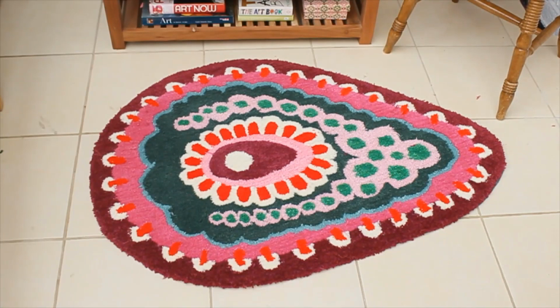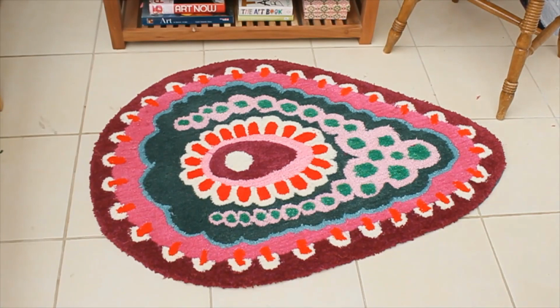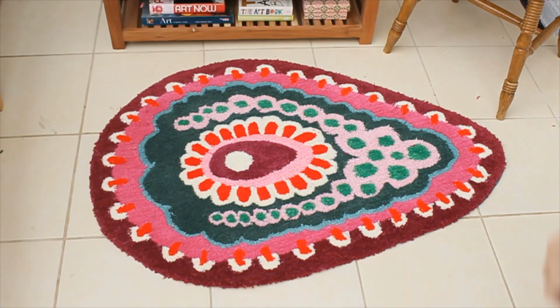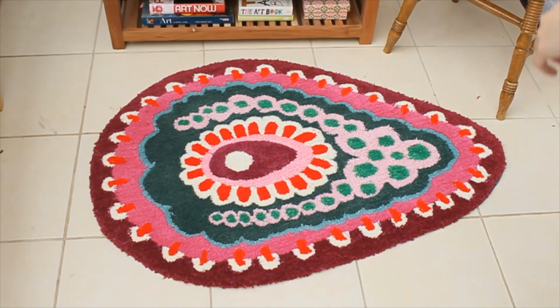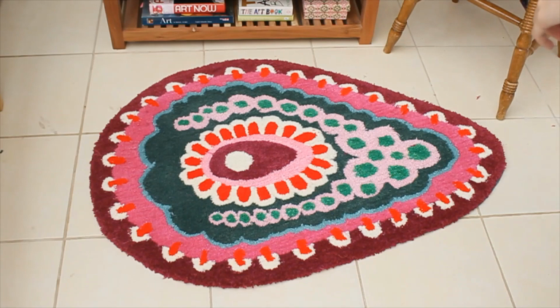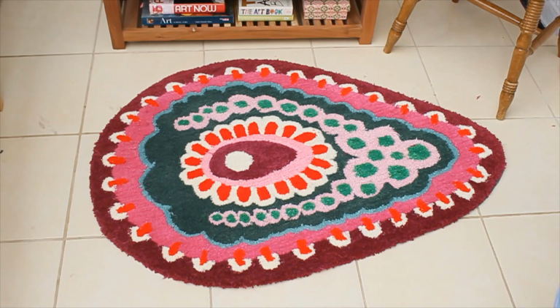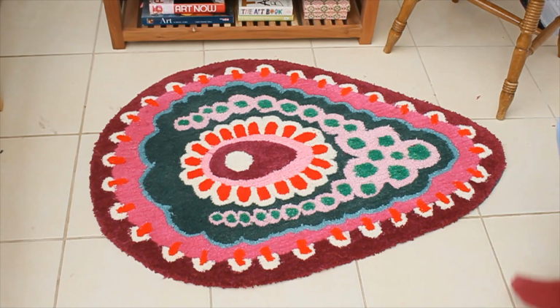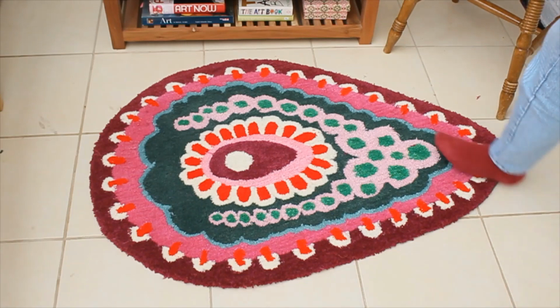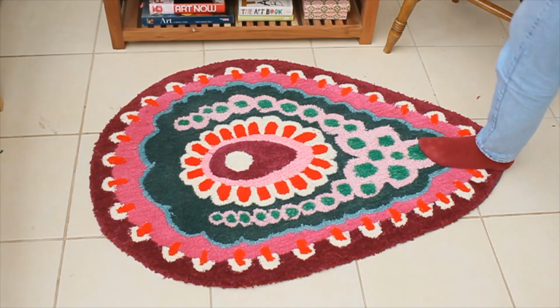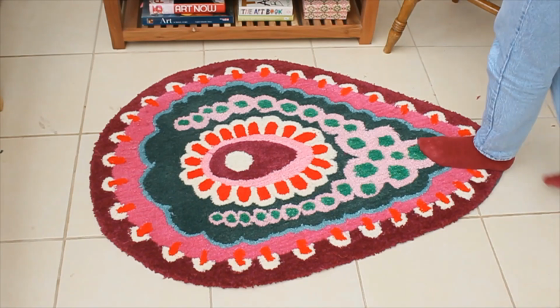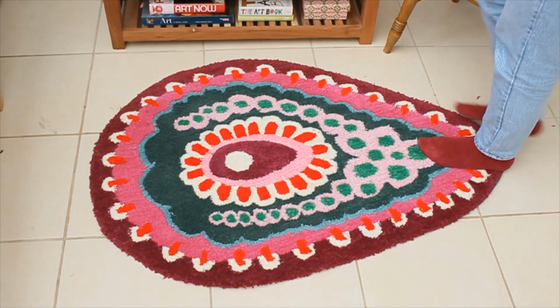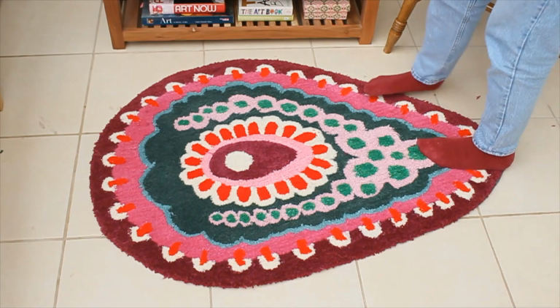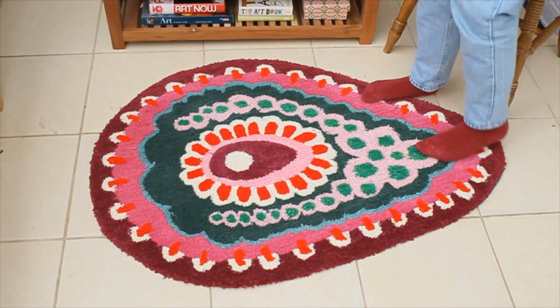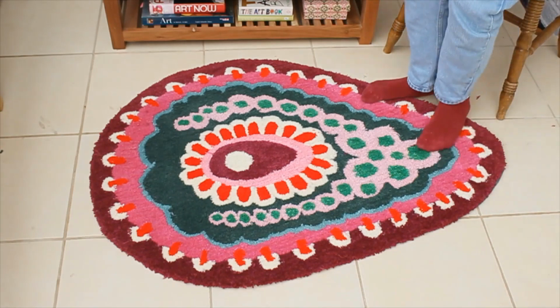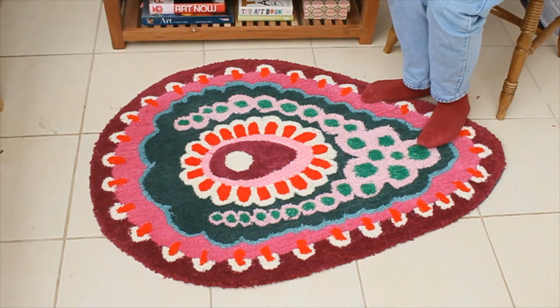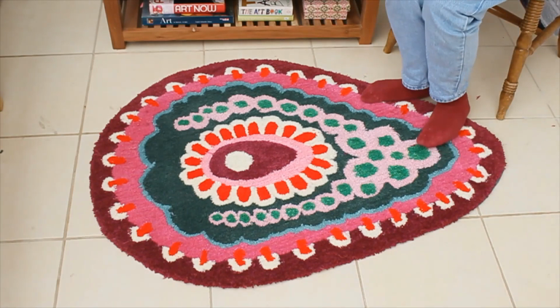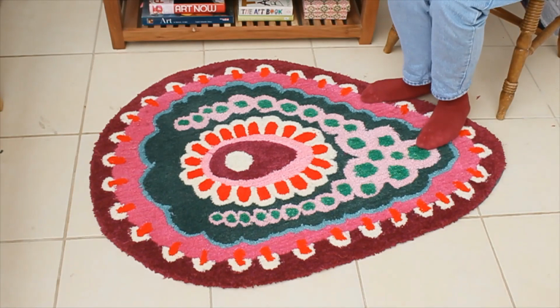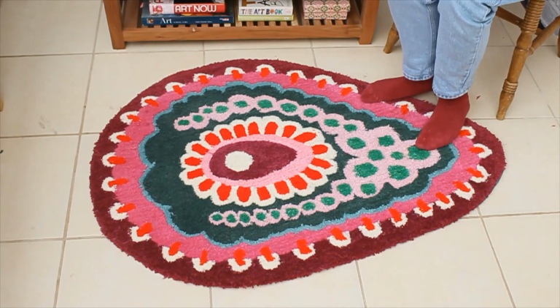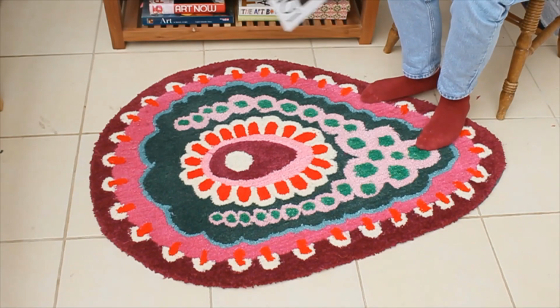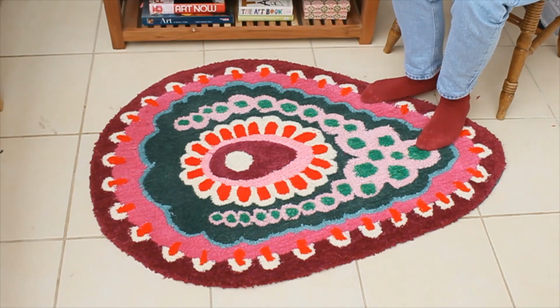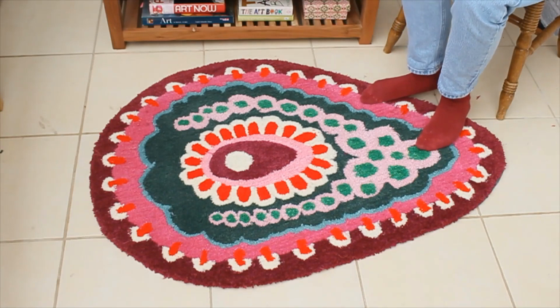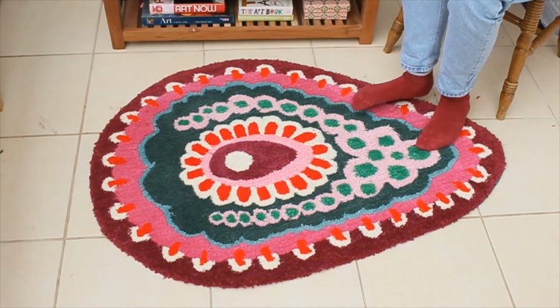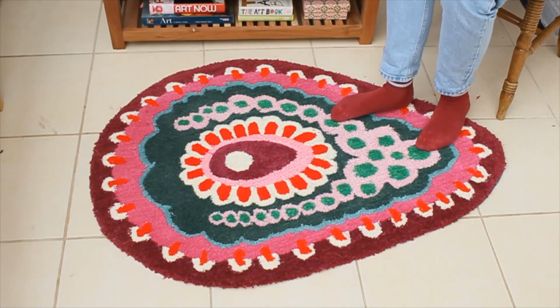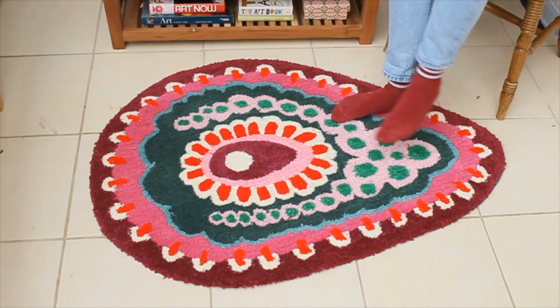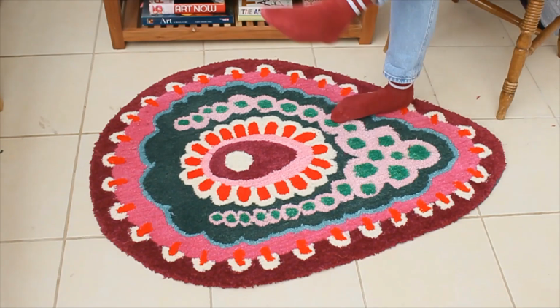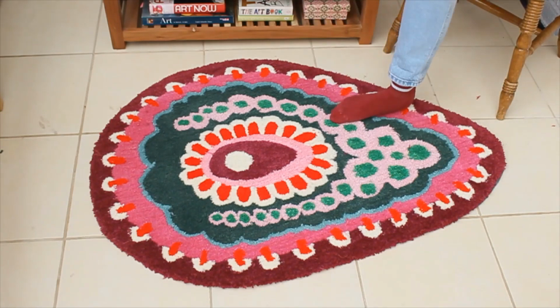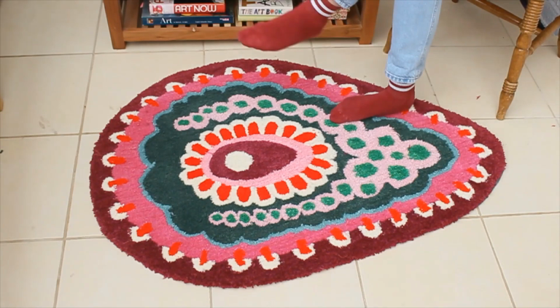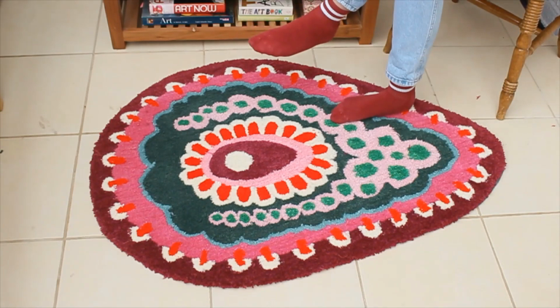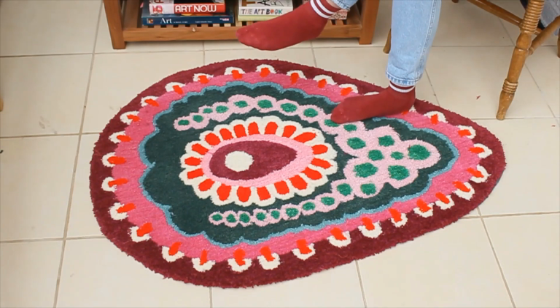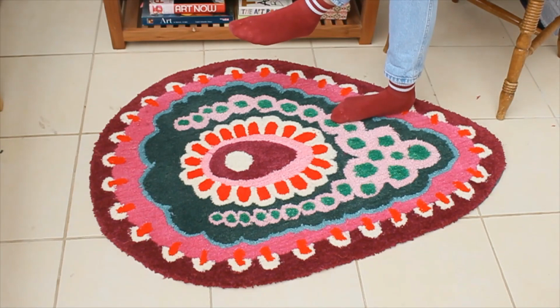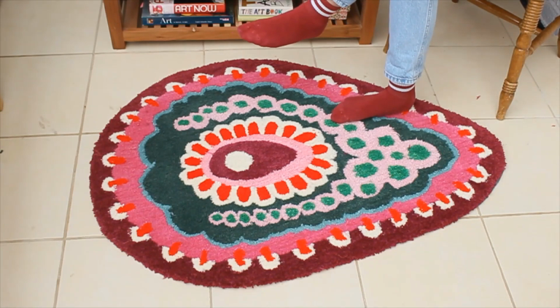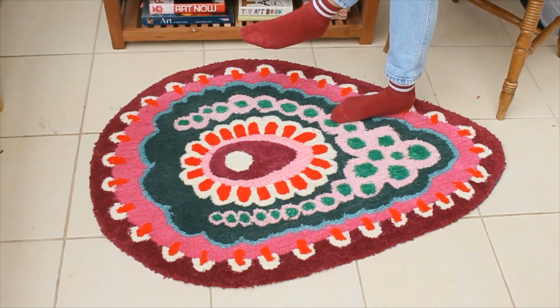This is what the finished rug ended up looking like, so thank you for watching and I hope this video was useful.